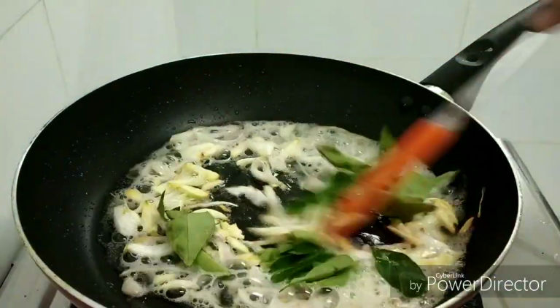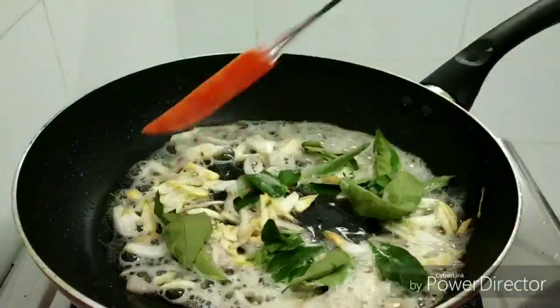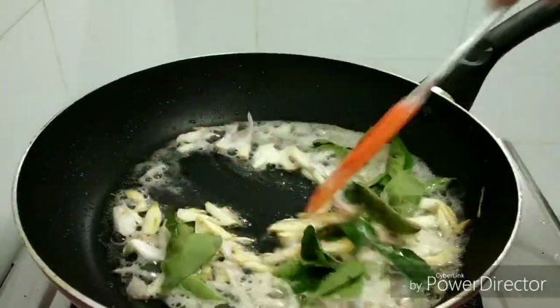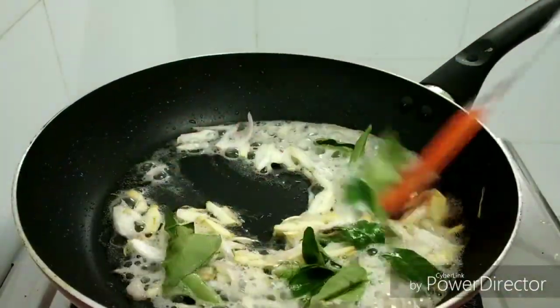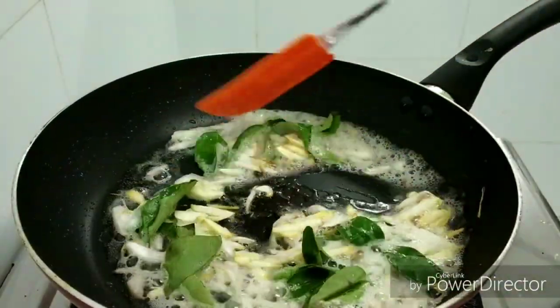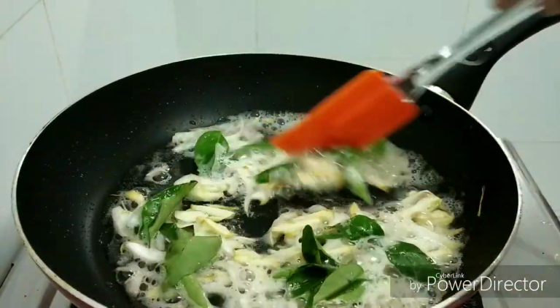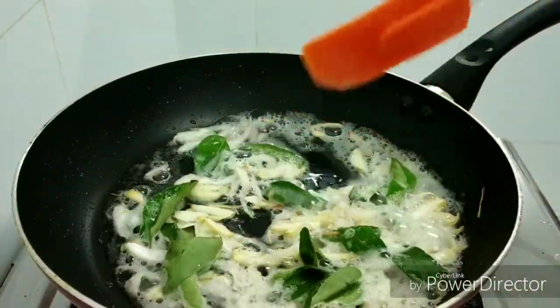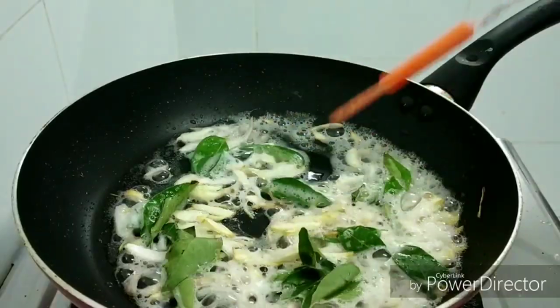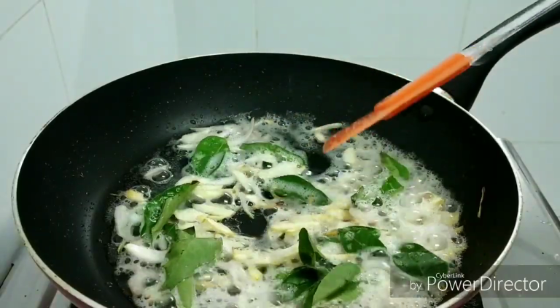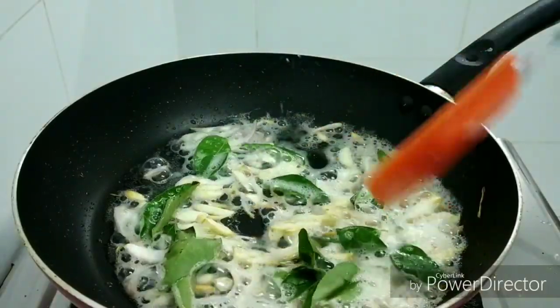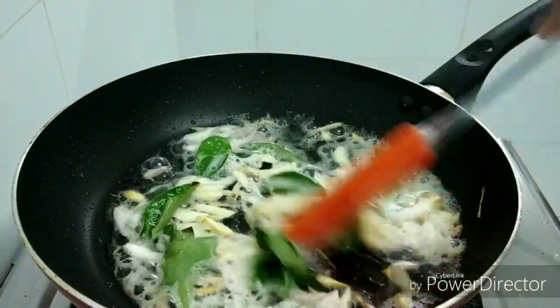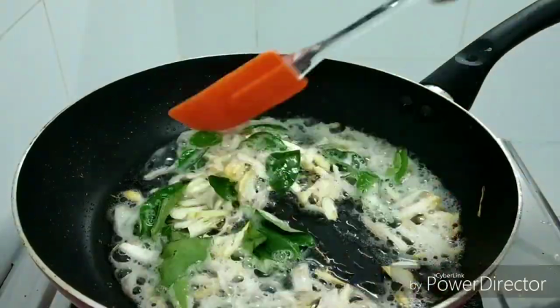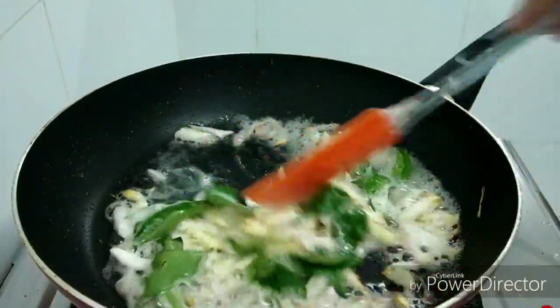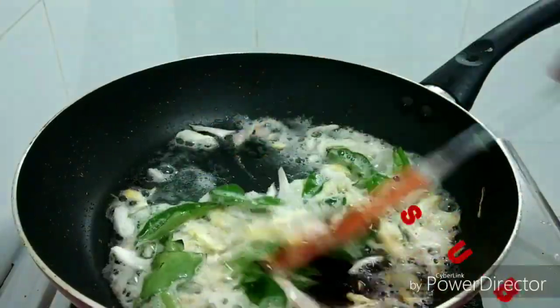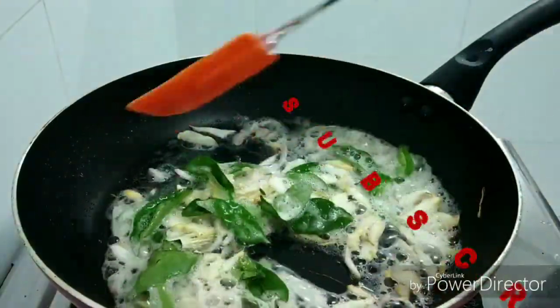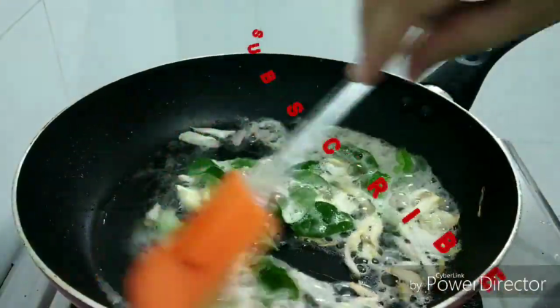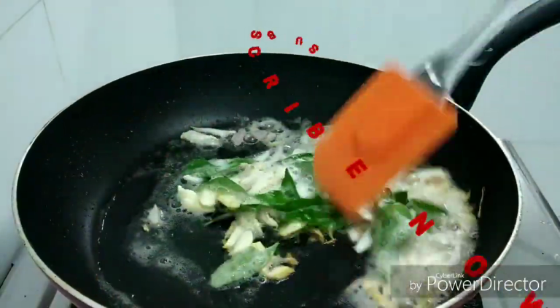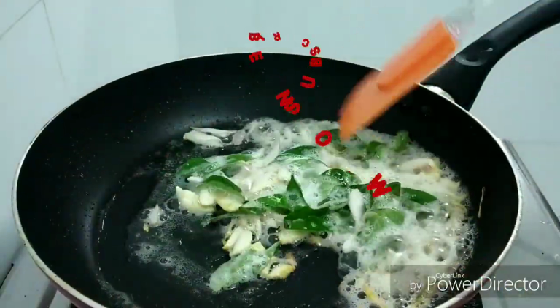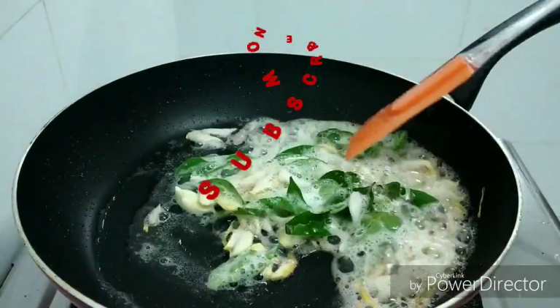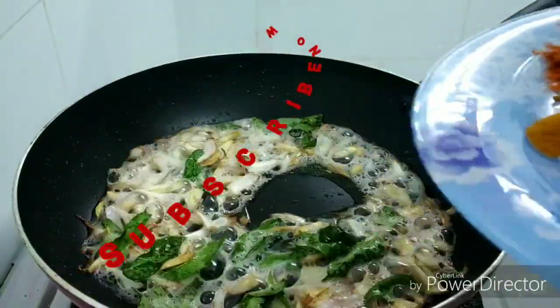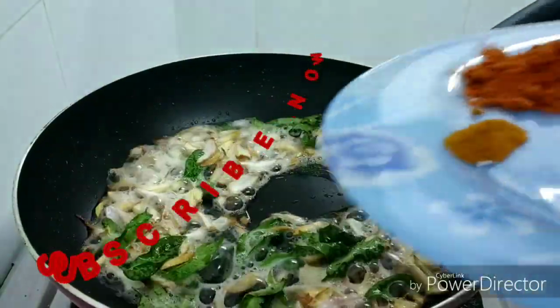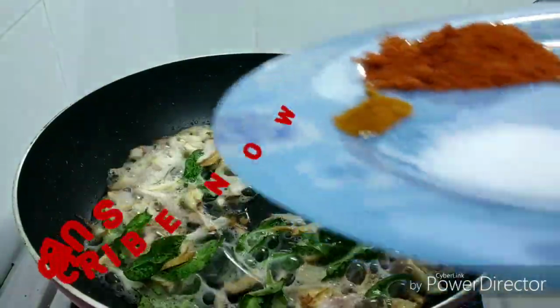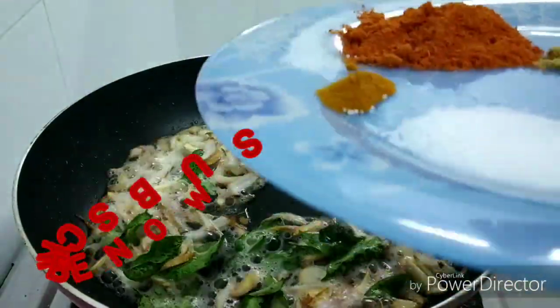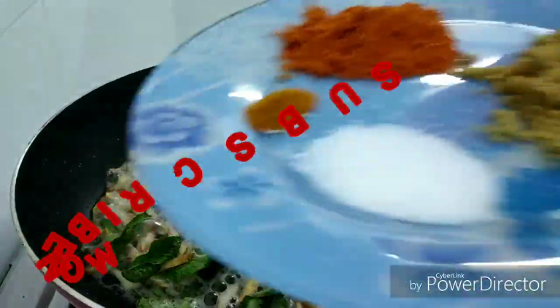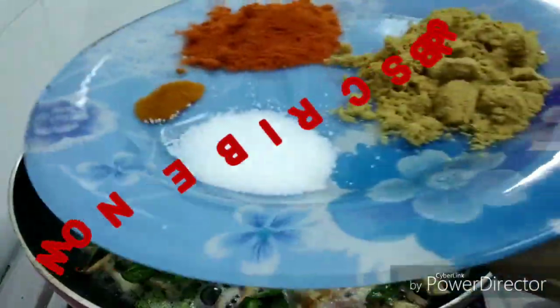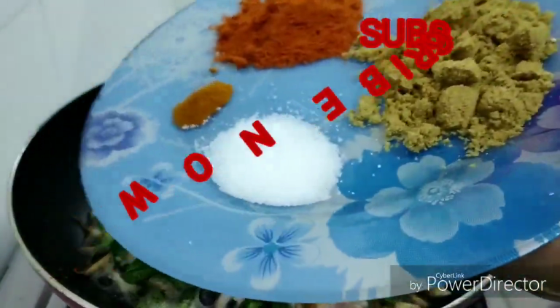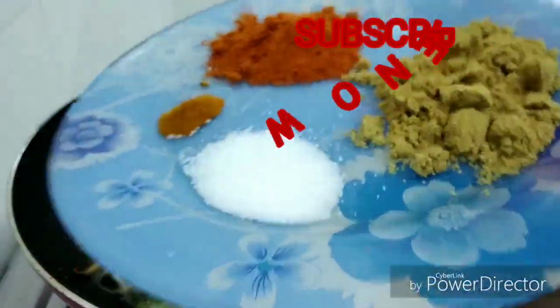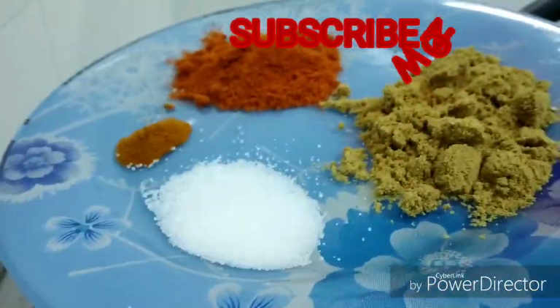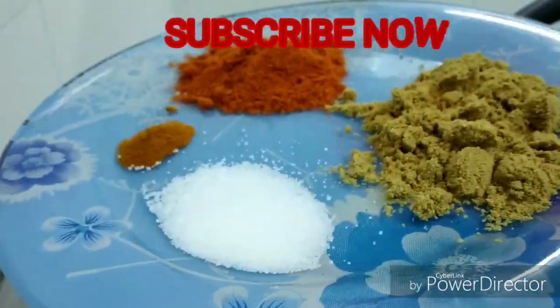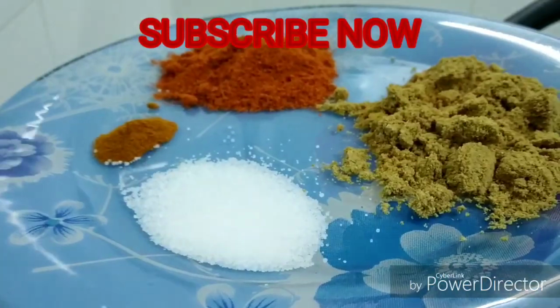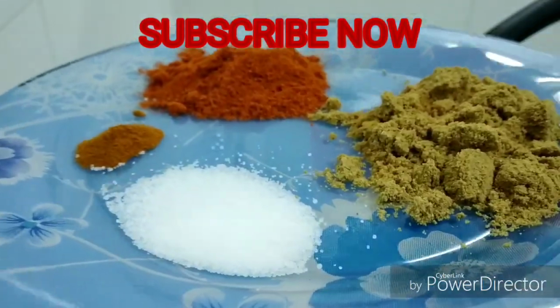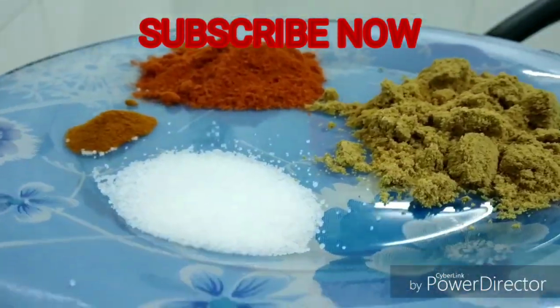Then I added curry leaves and cream, and paired it with lime.